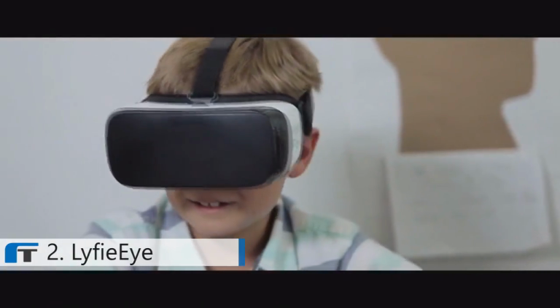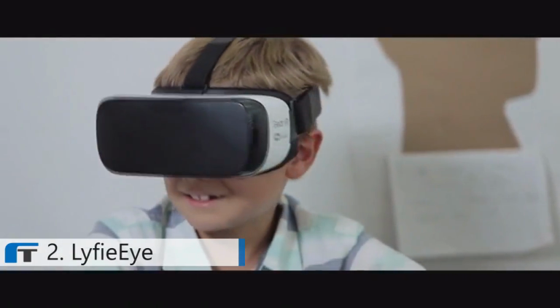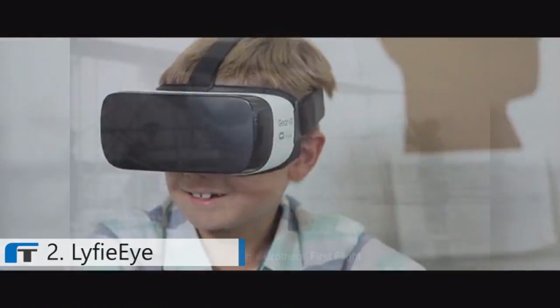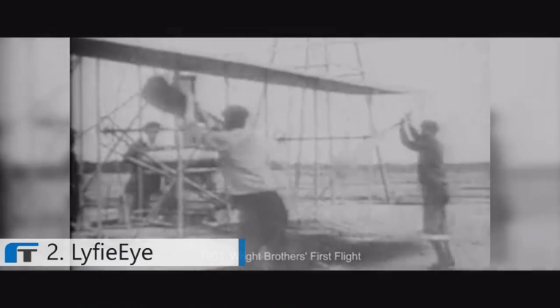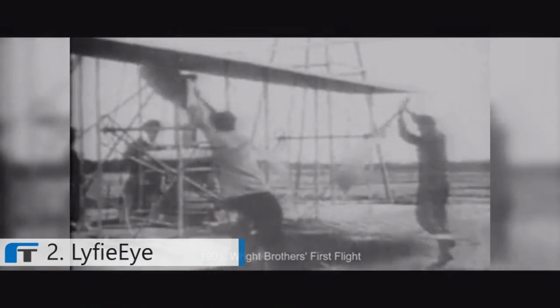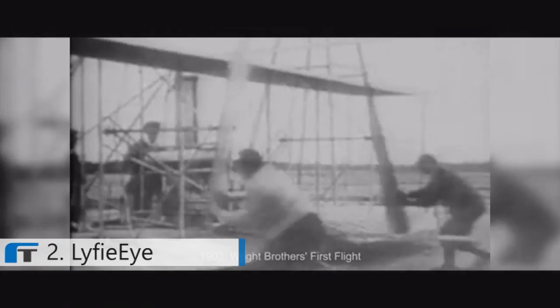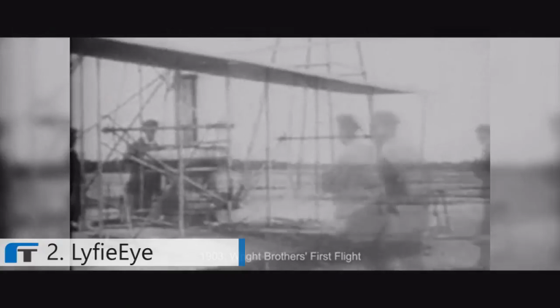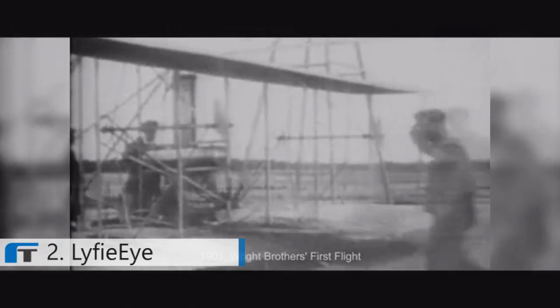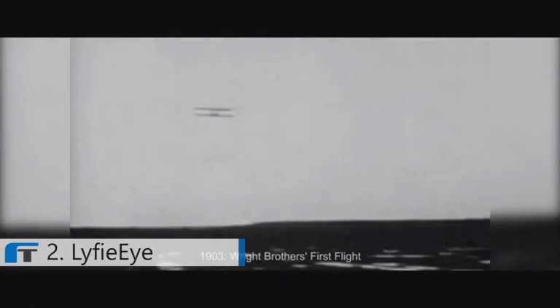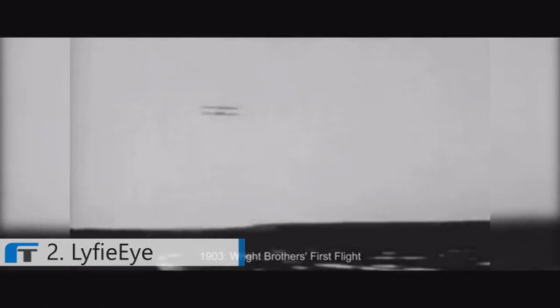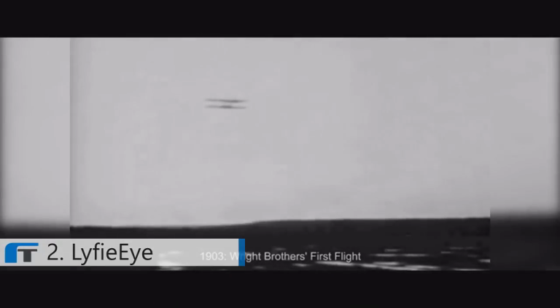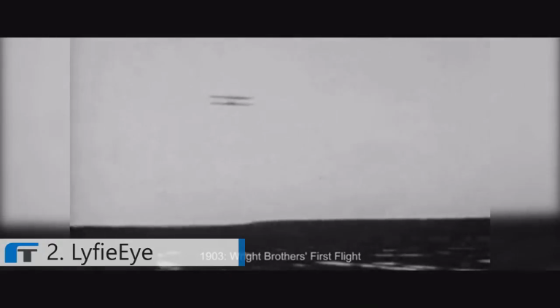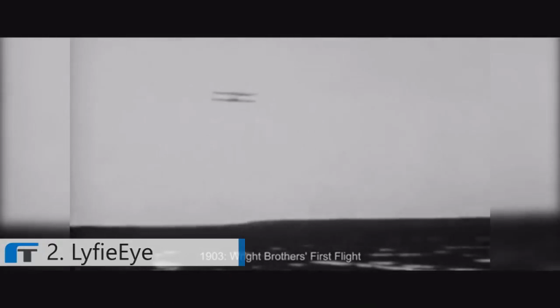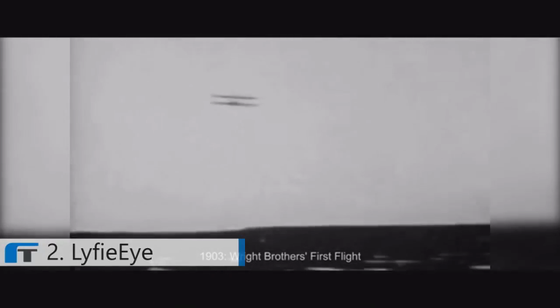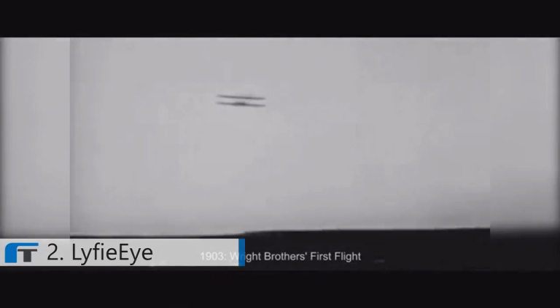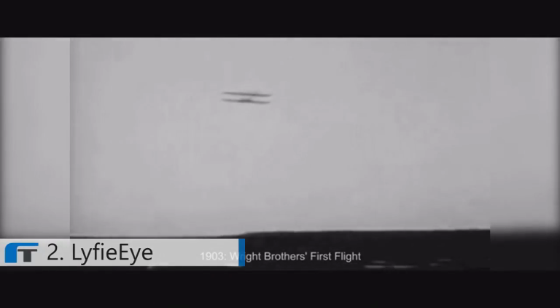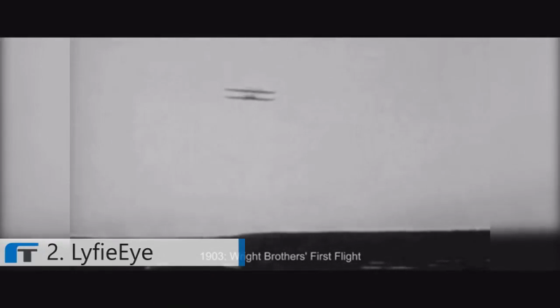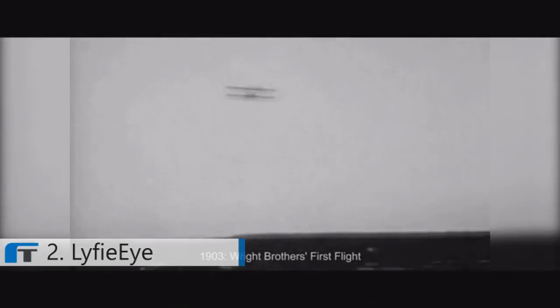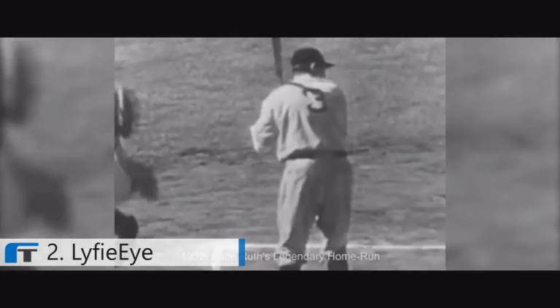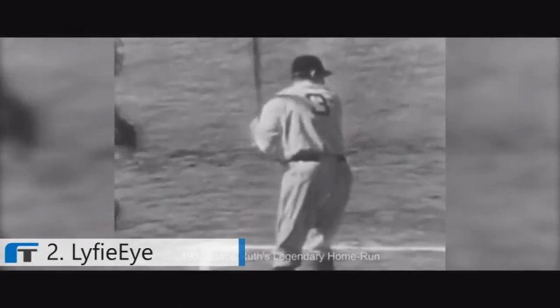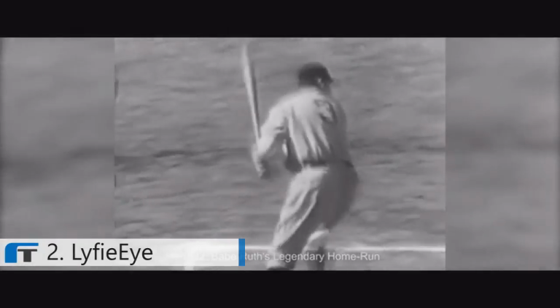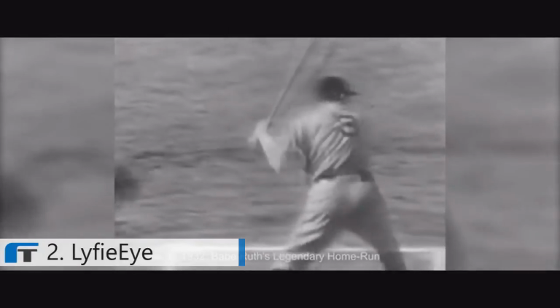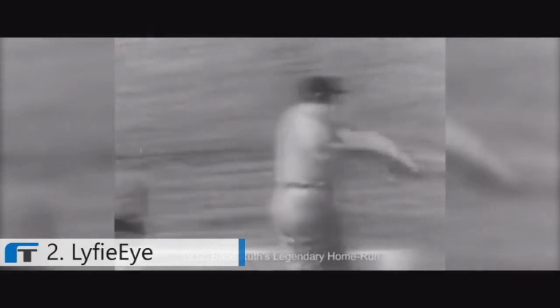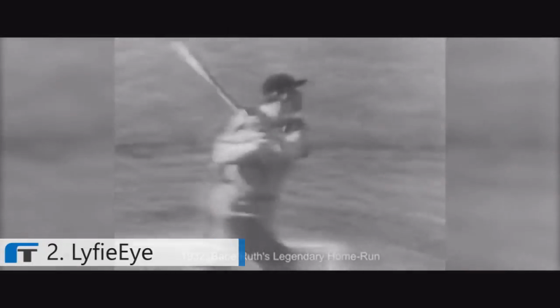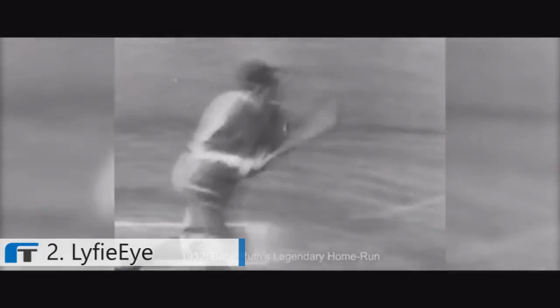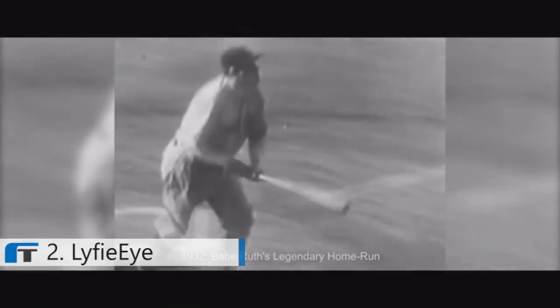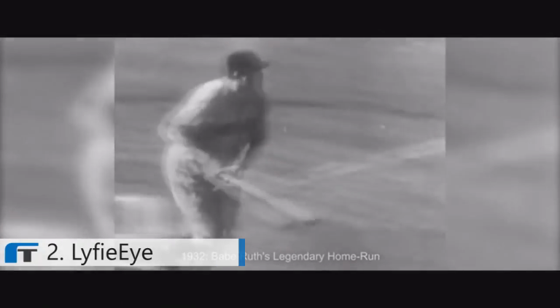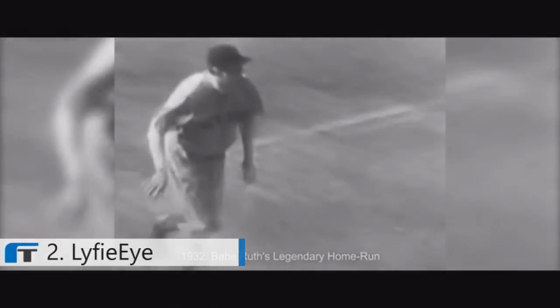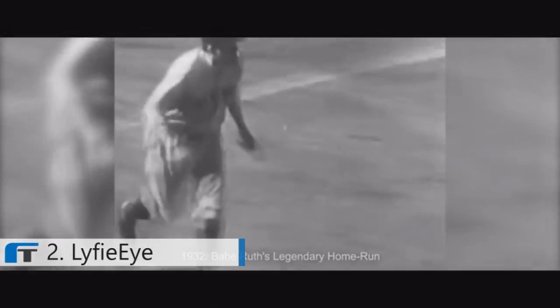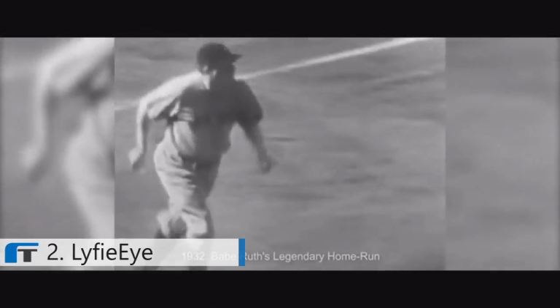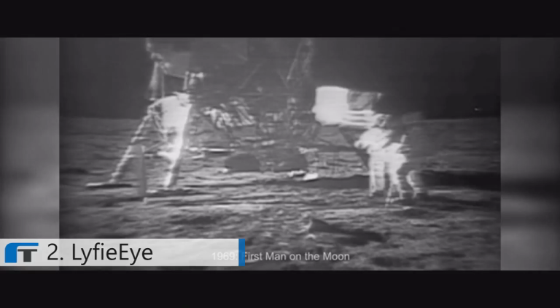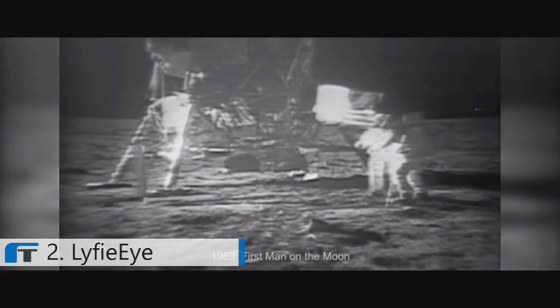You can imagine what it would be like if history's most important moments were captured with Lifeei.